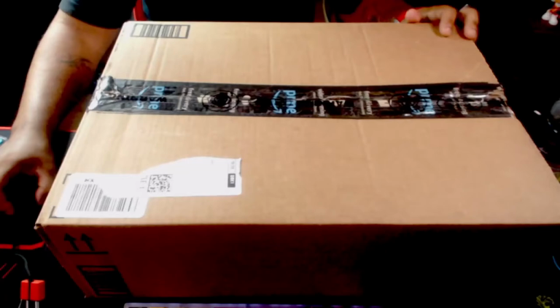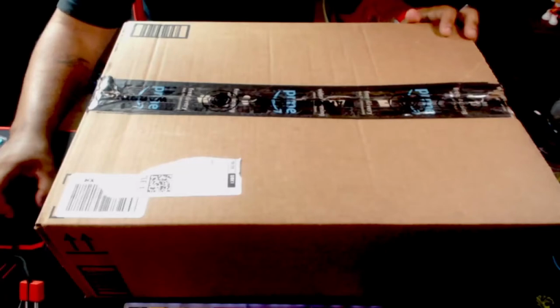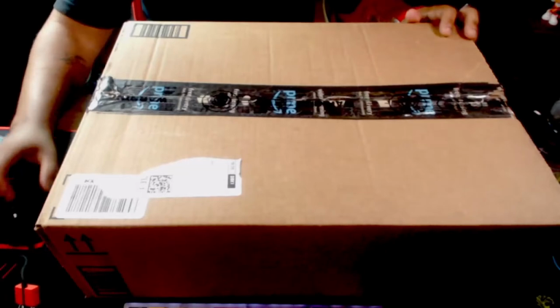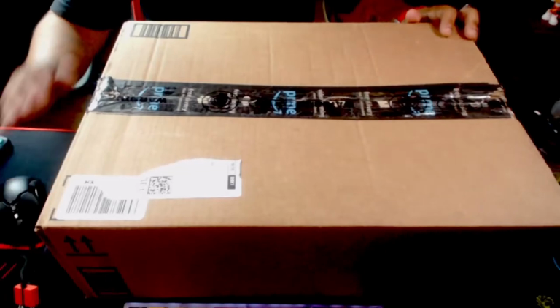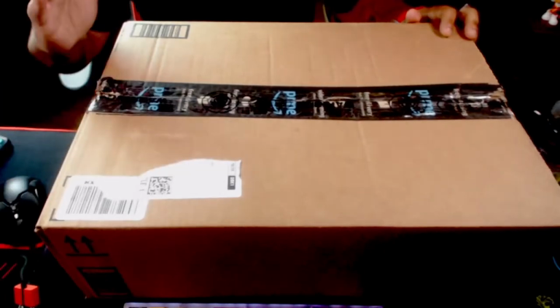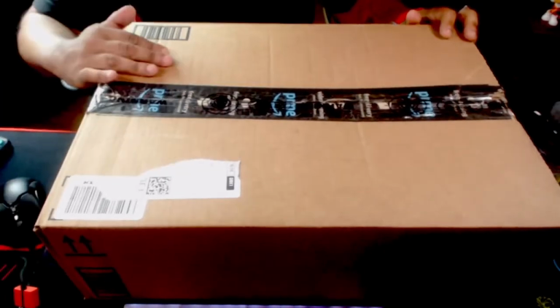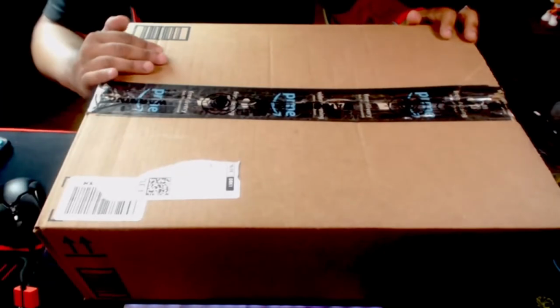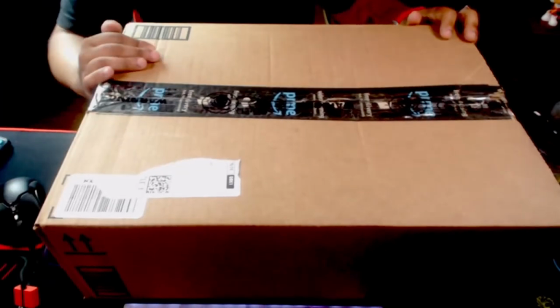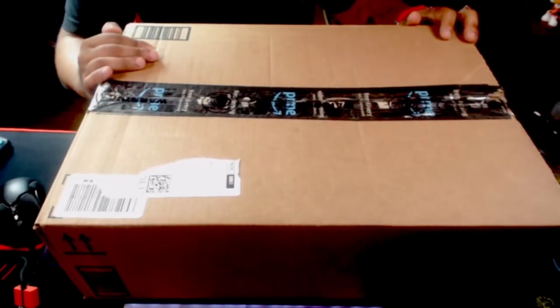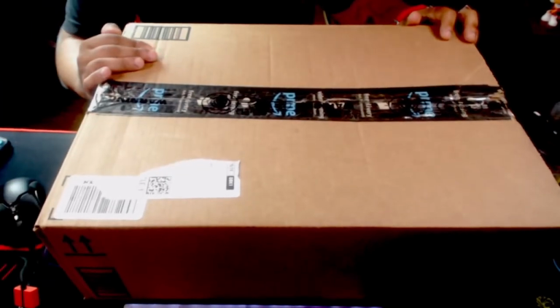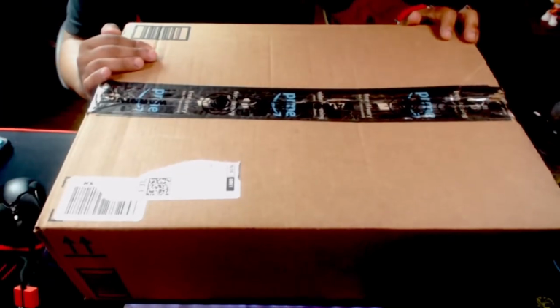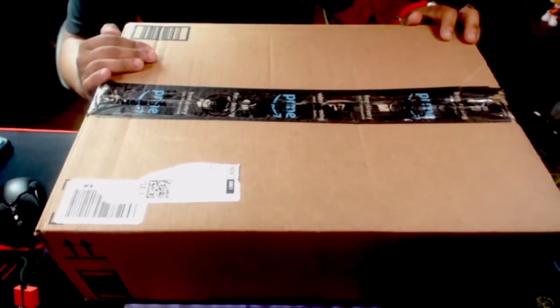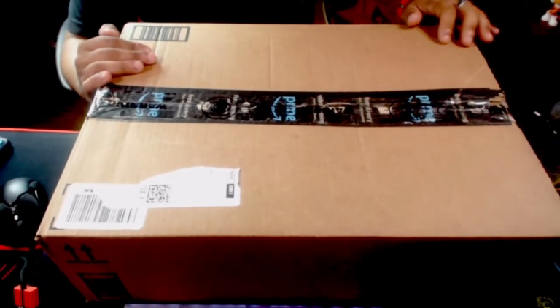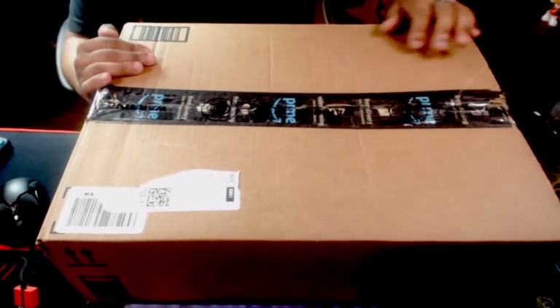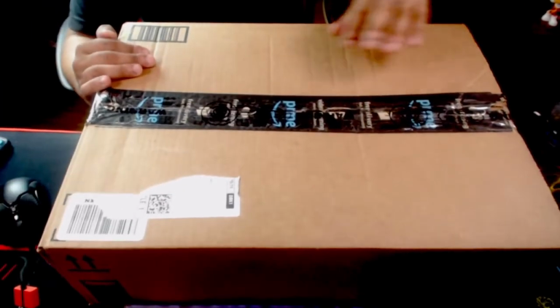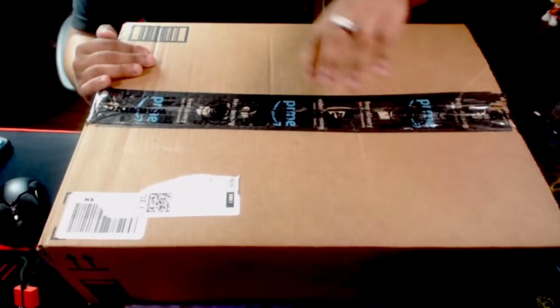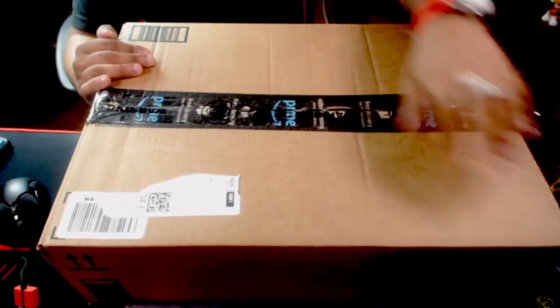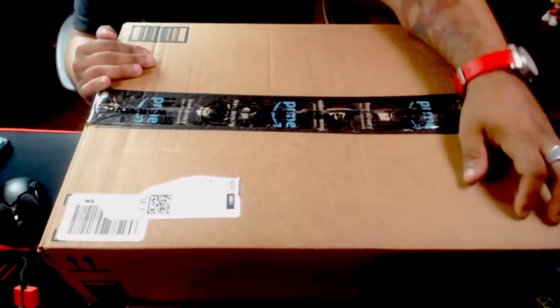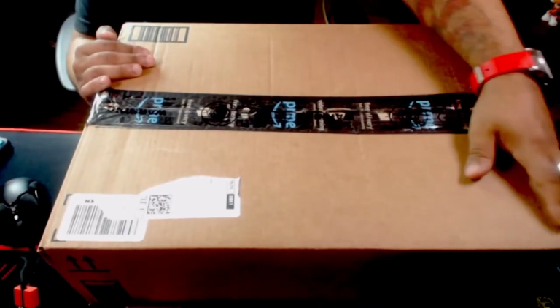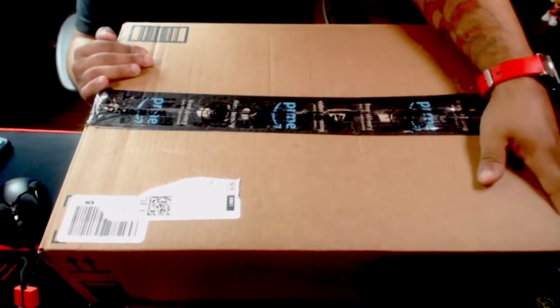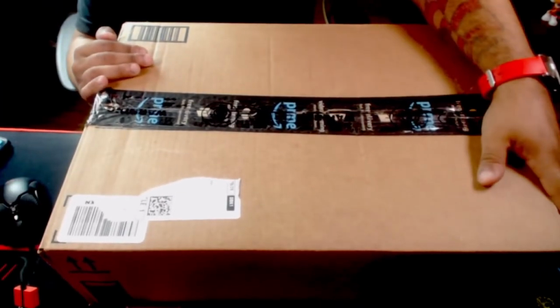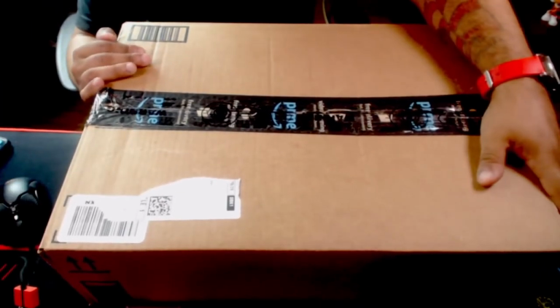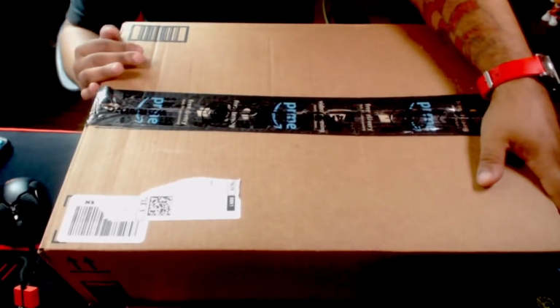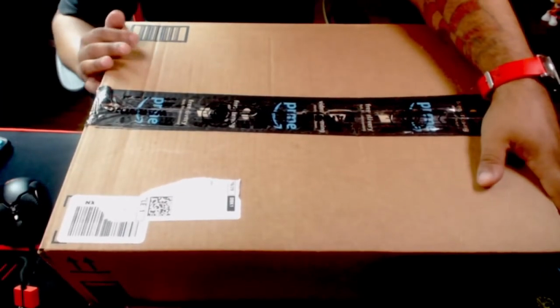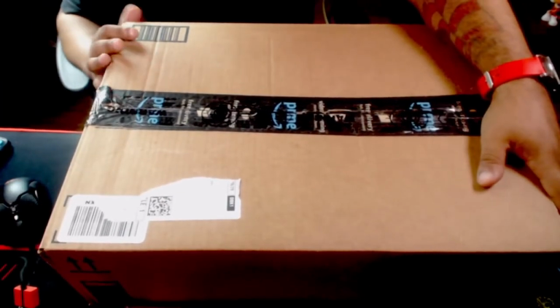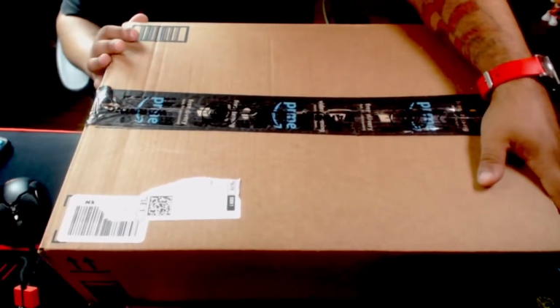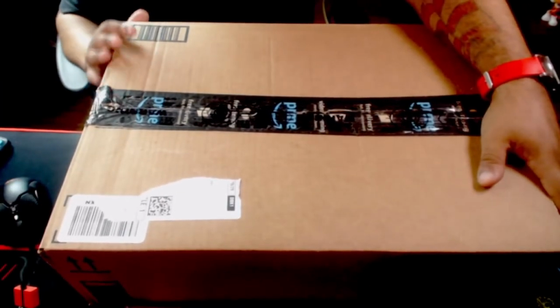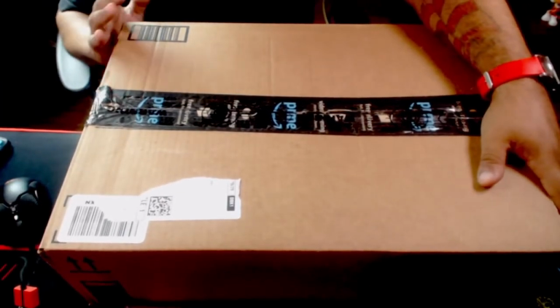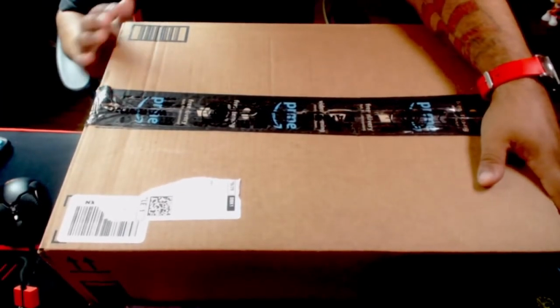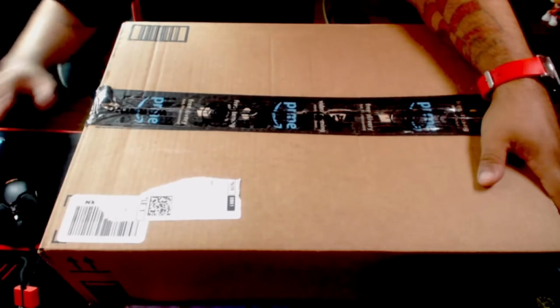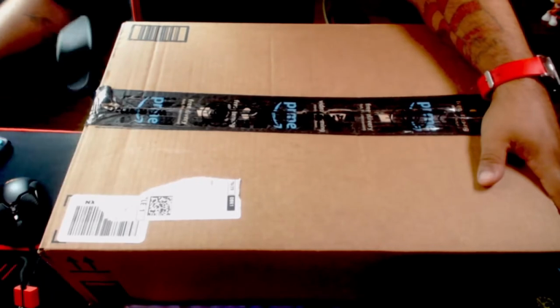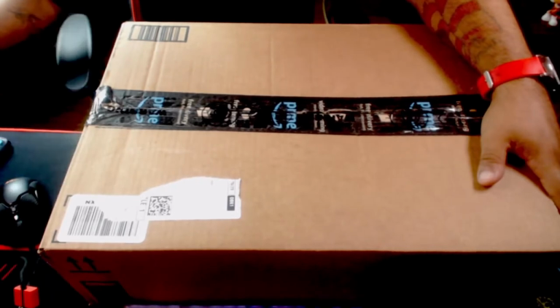Now, we got an unboxing to do today here on Tech for Rec. We got these shelves, white shelves.